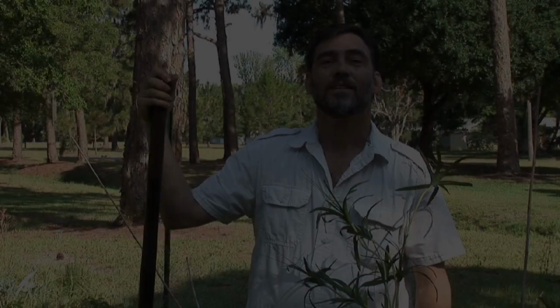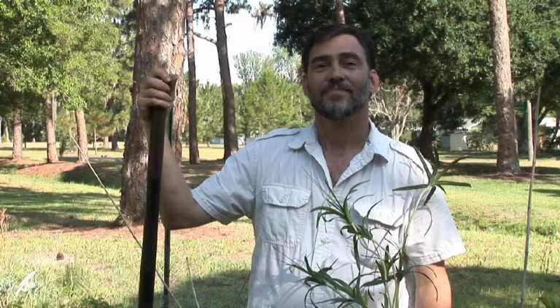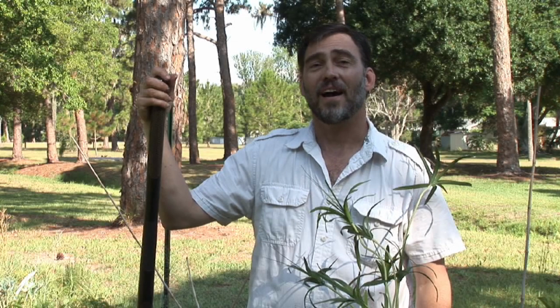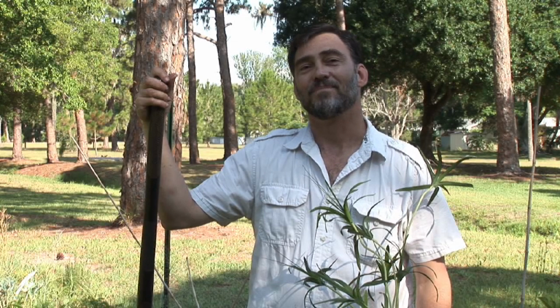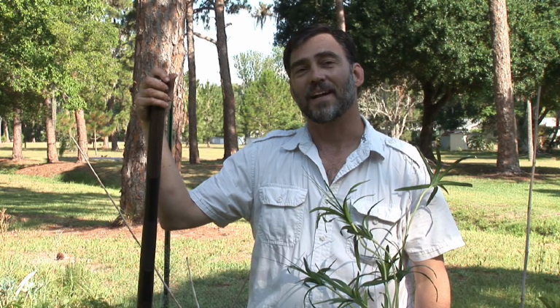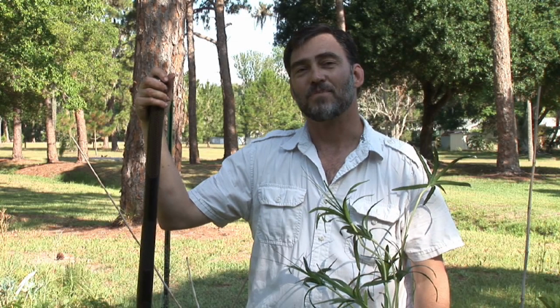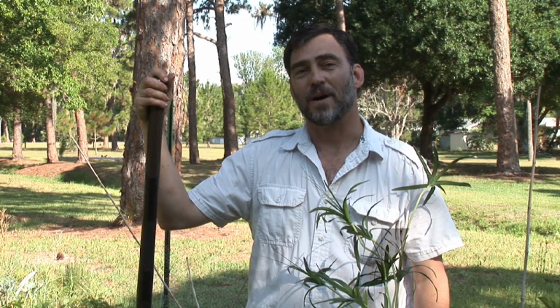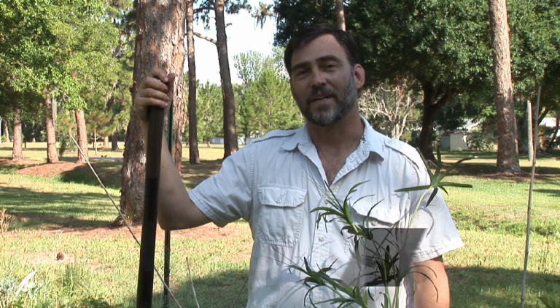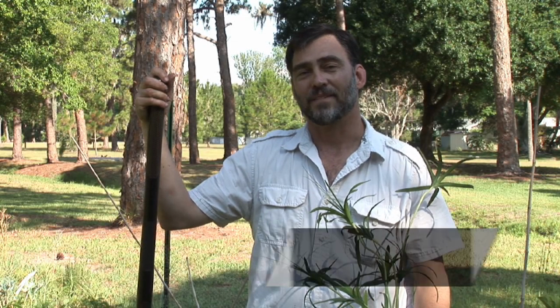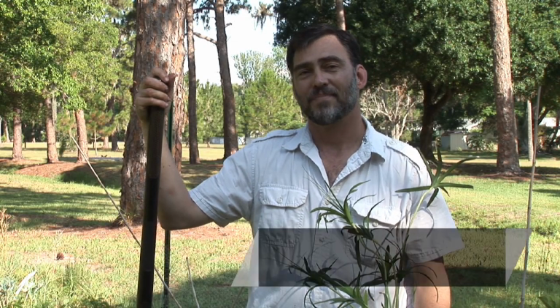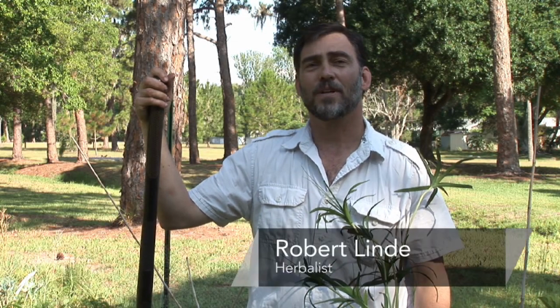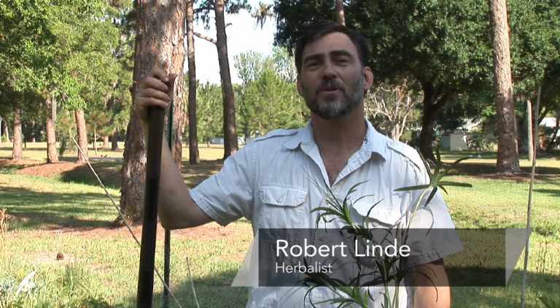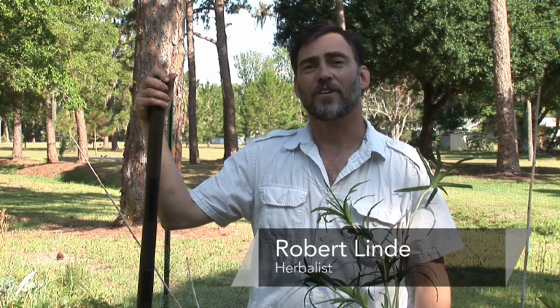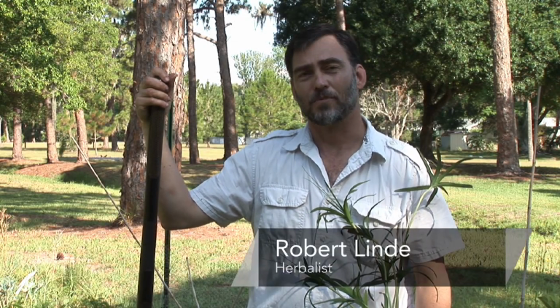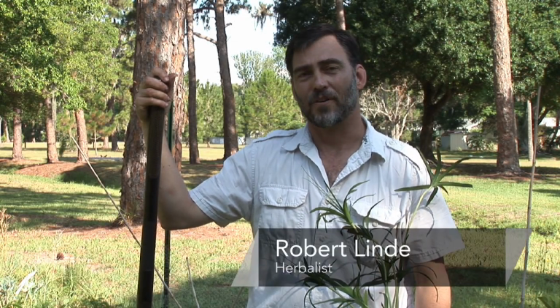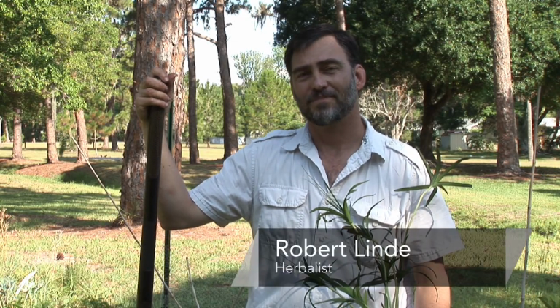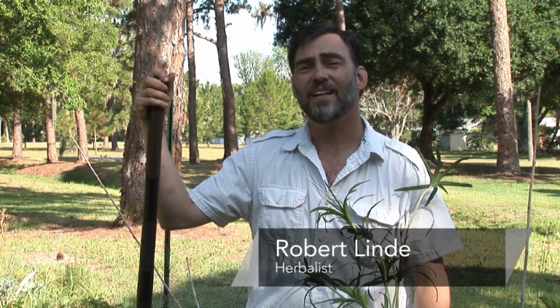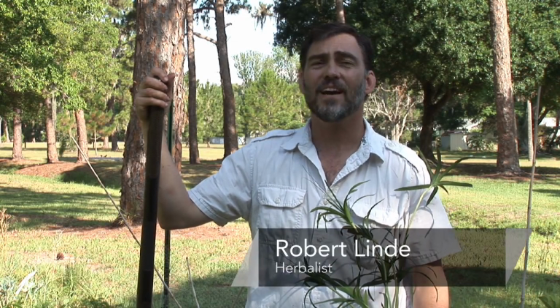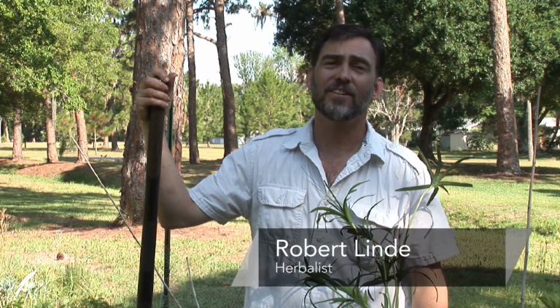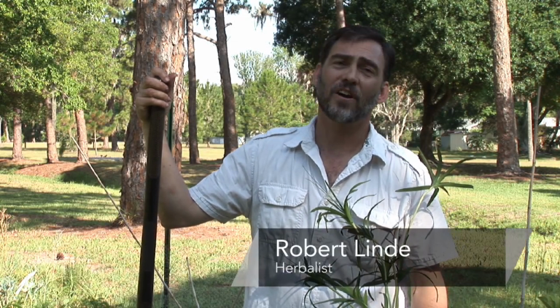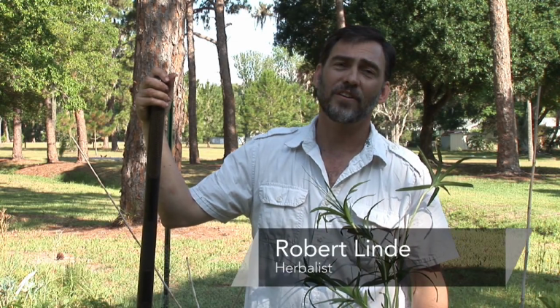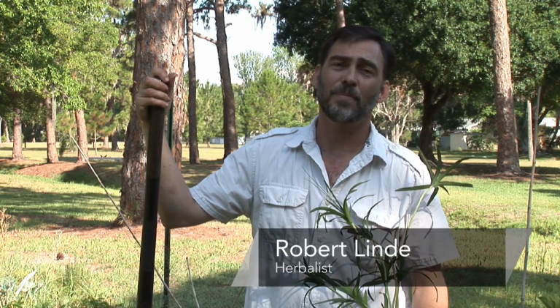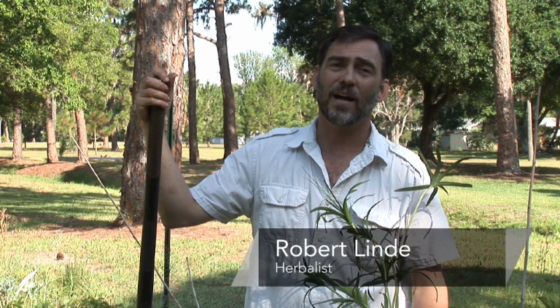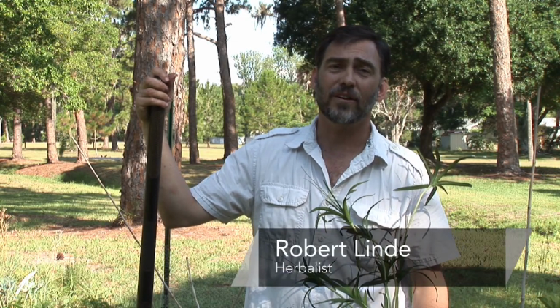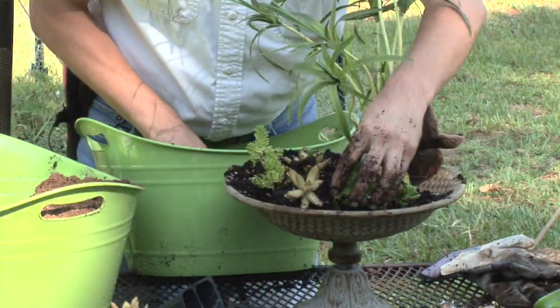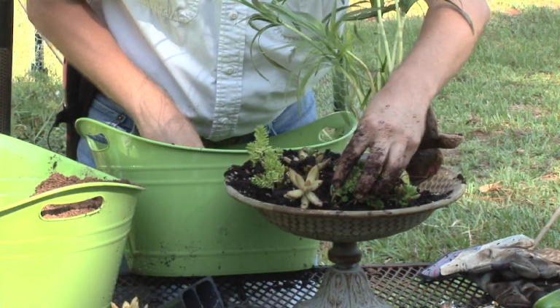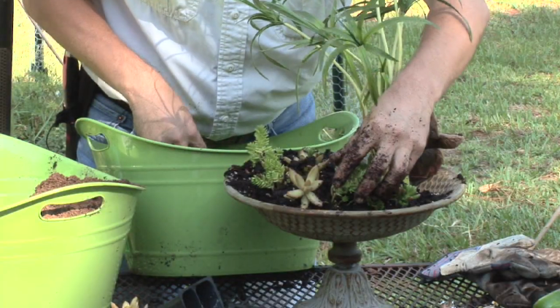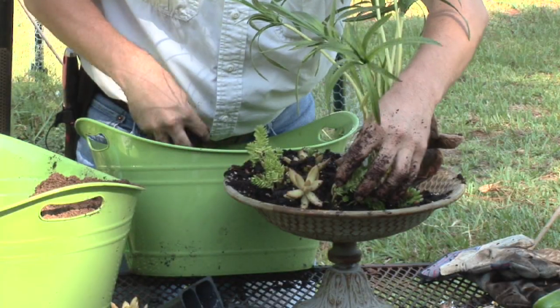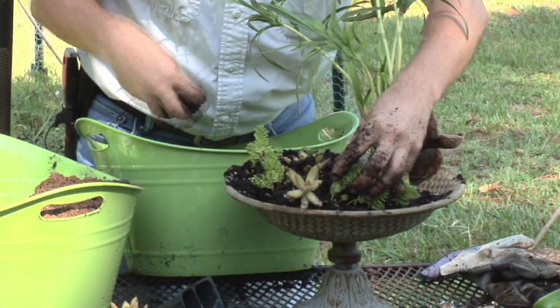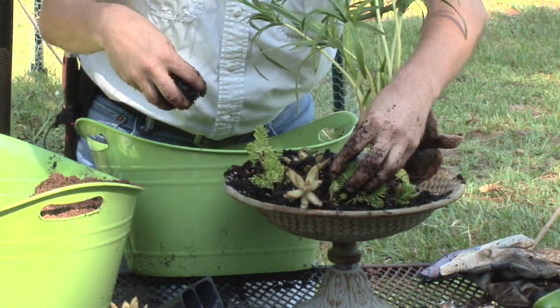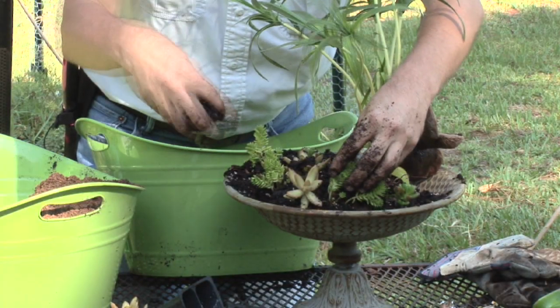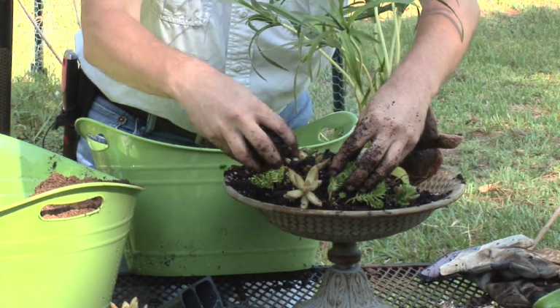Hi, my name's Bob Lindy. I'm an herbalist and an herb grower. Today I'm going to talk to you about how to grow sedum in a shallow container.